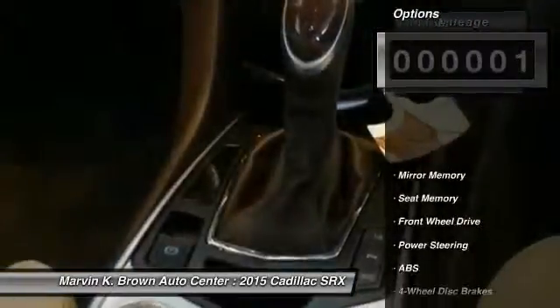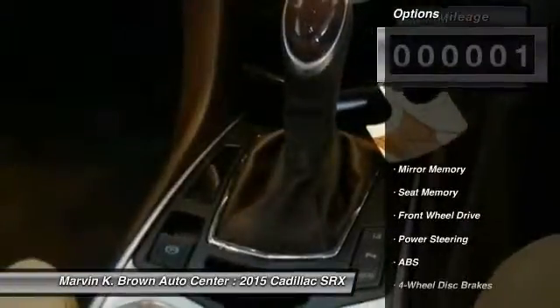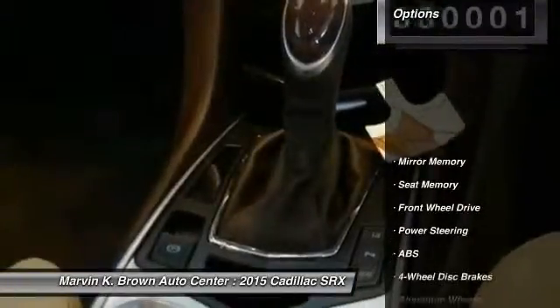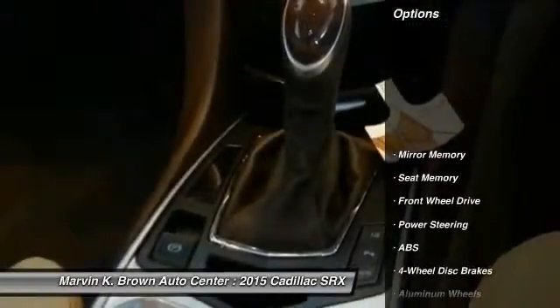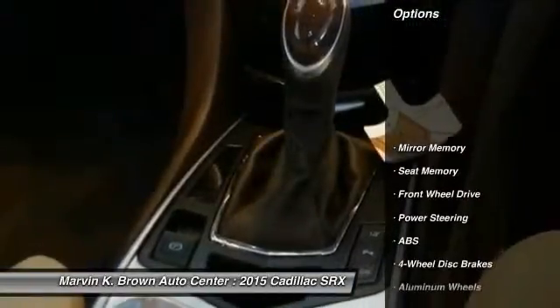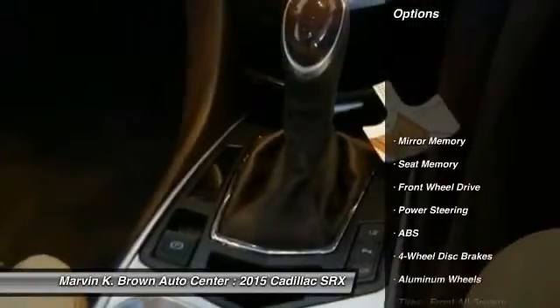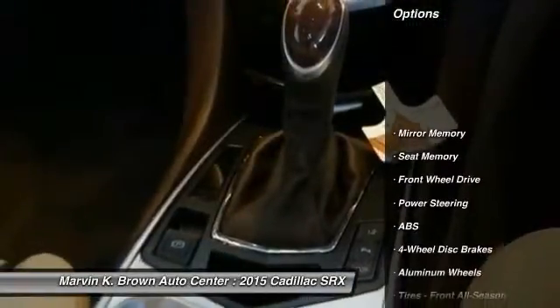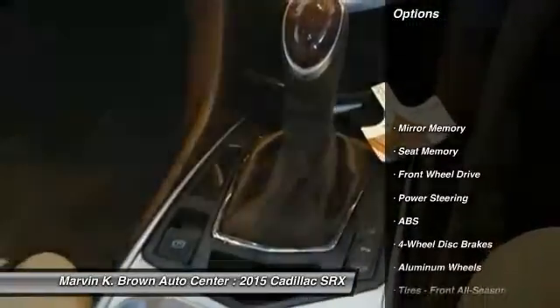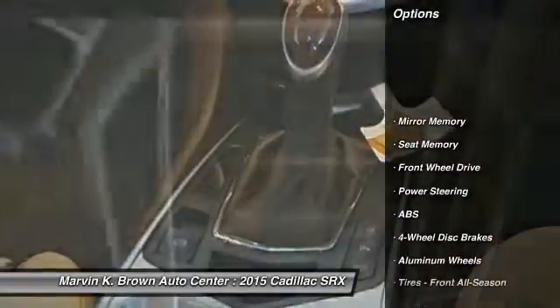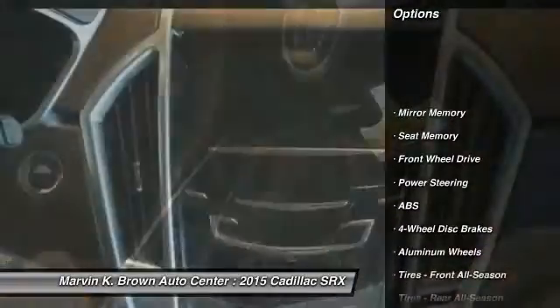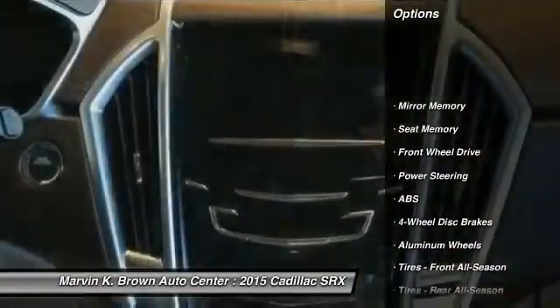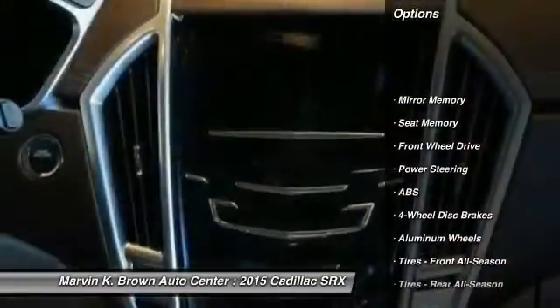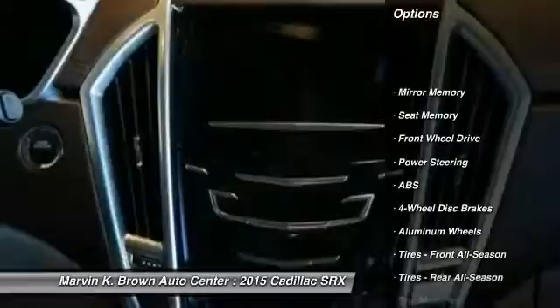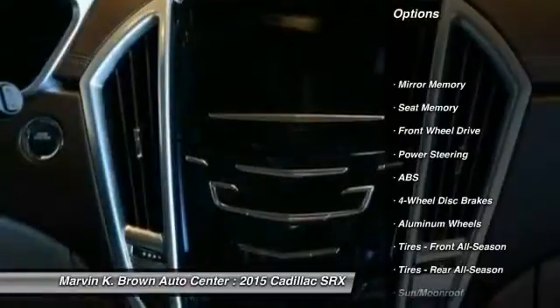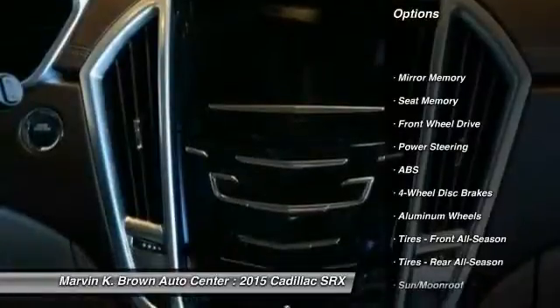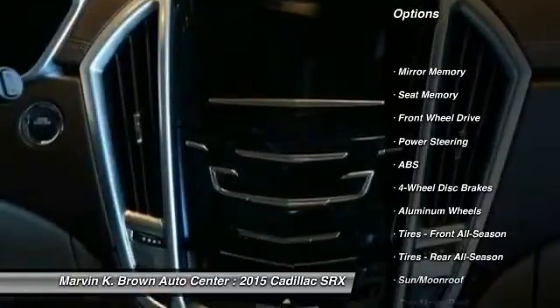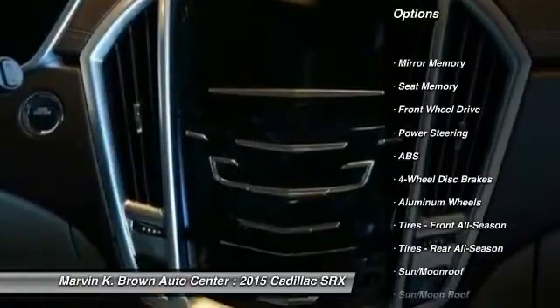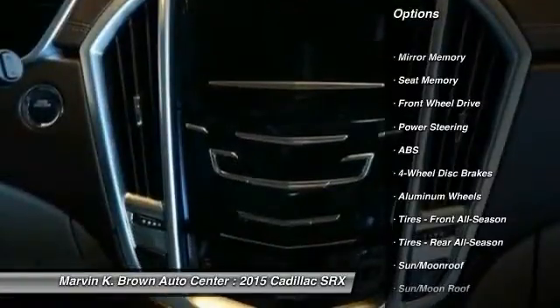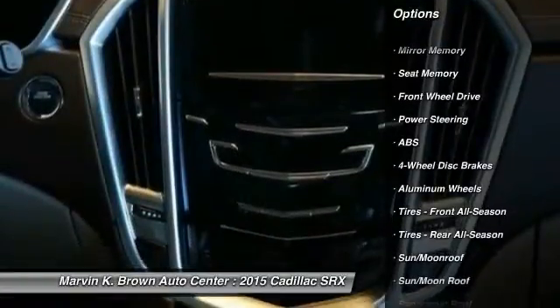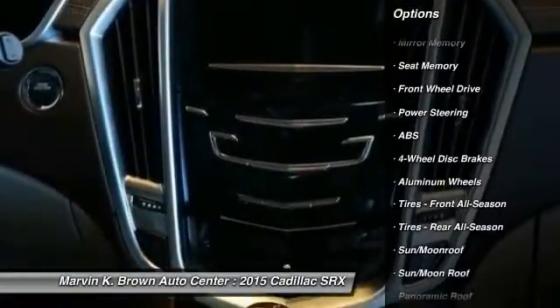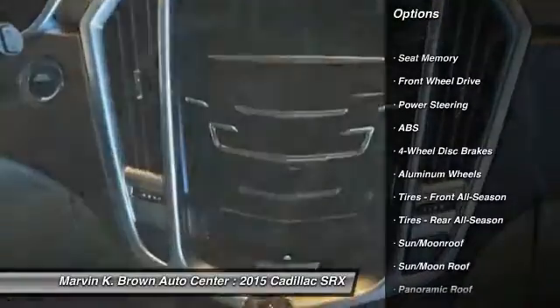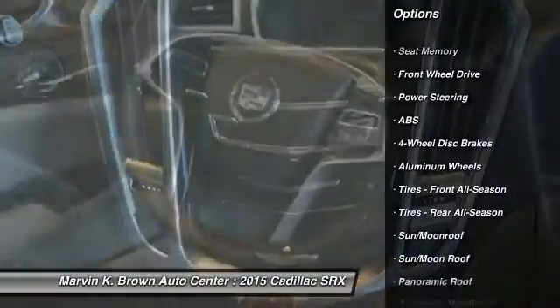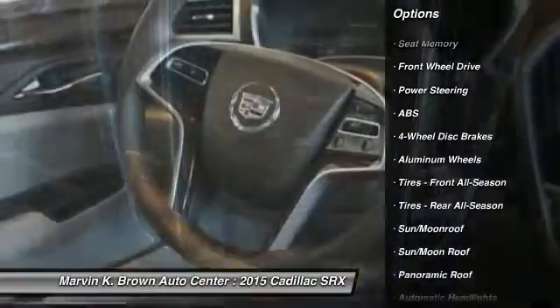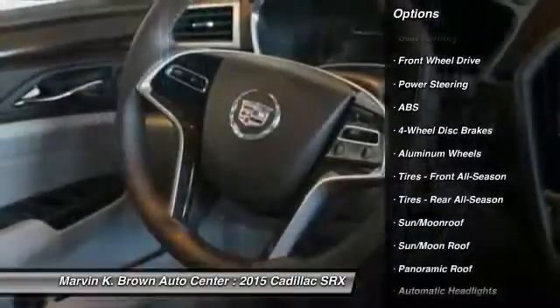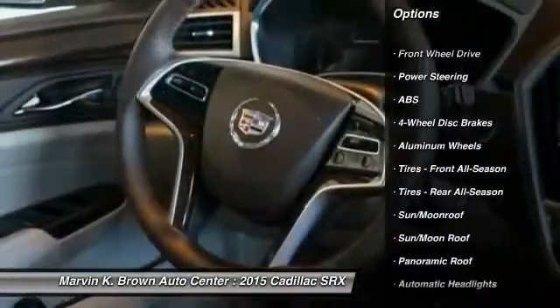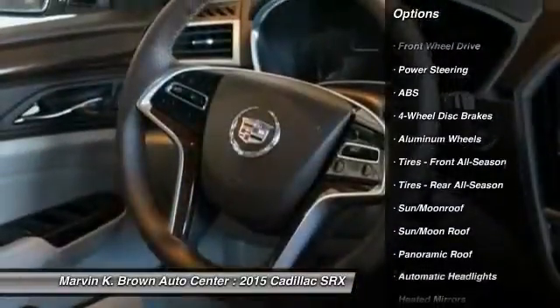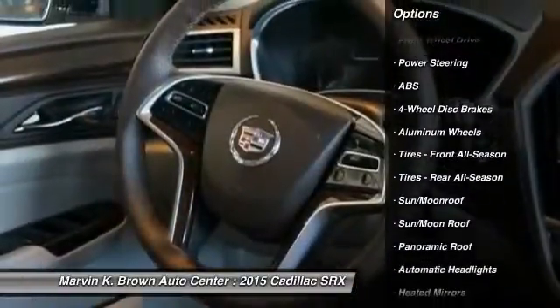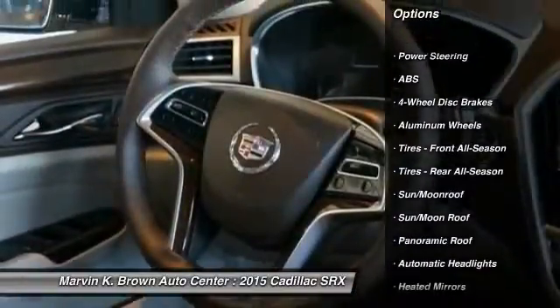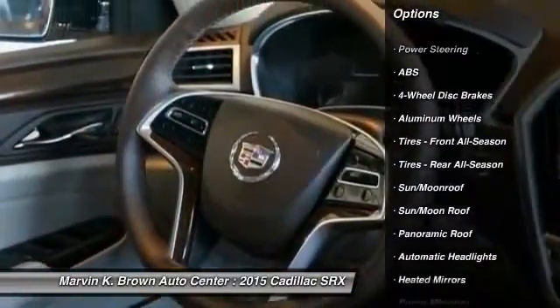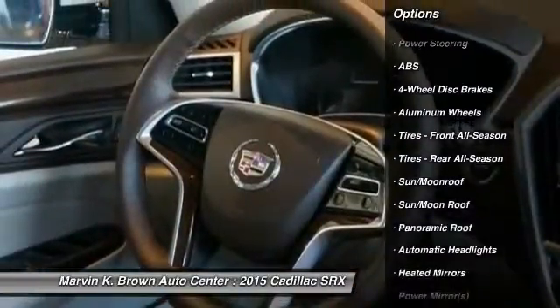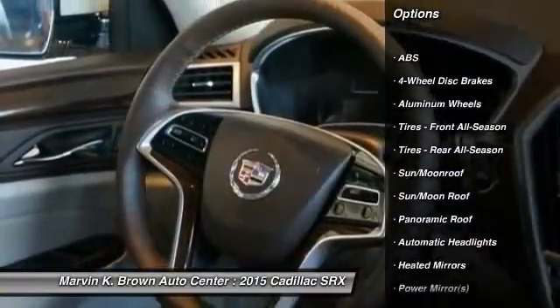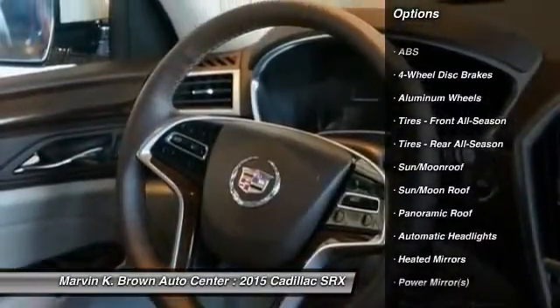Steering wheel audio controls, power passenger seat, stability control, traction control, remote engine start.